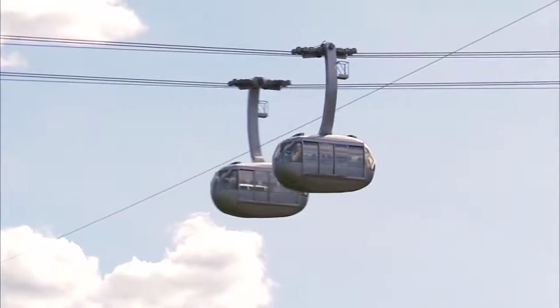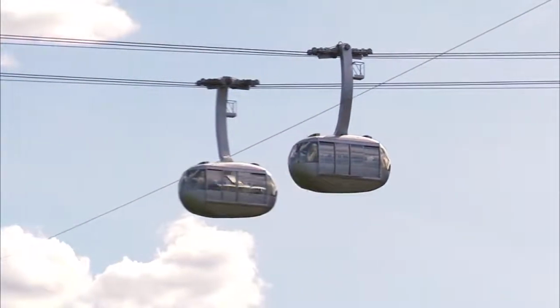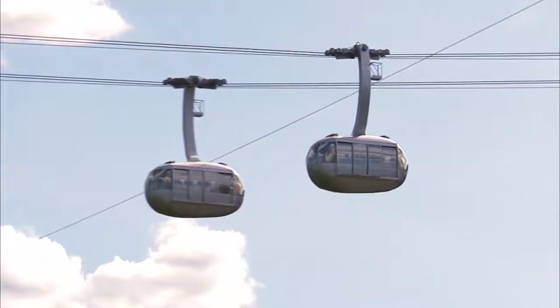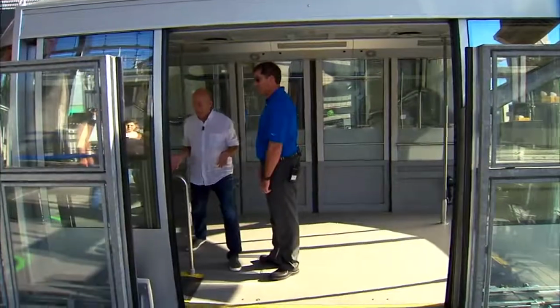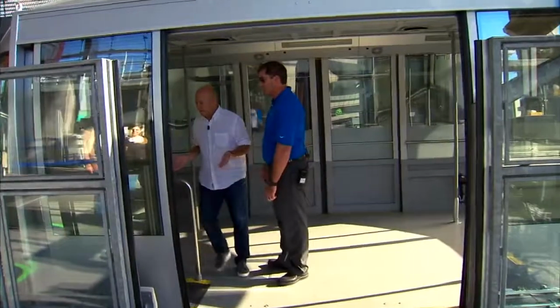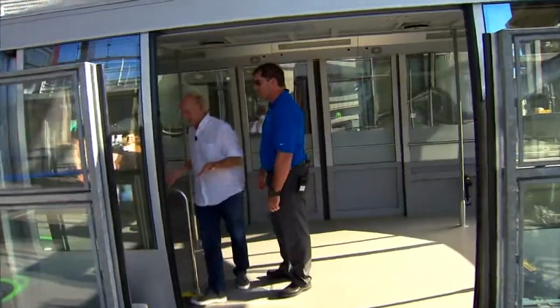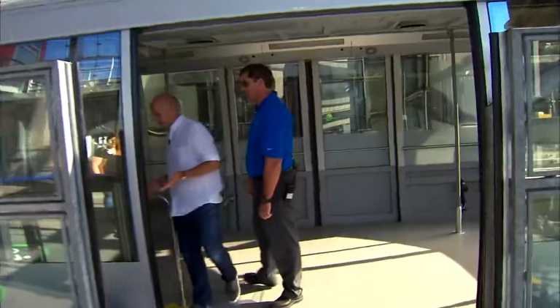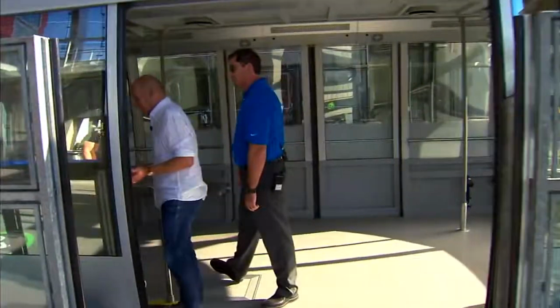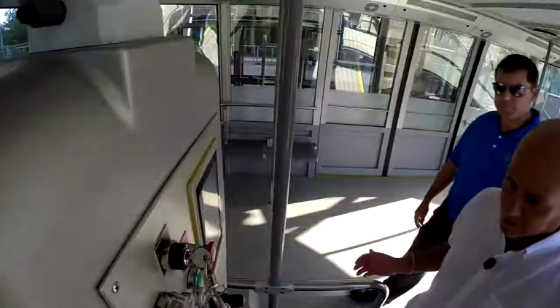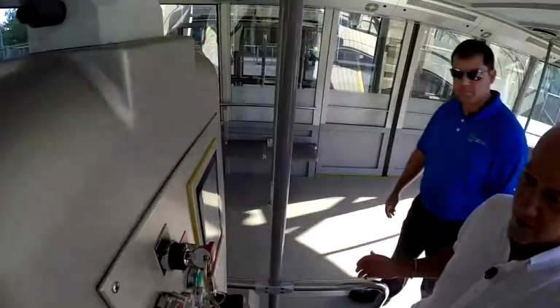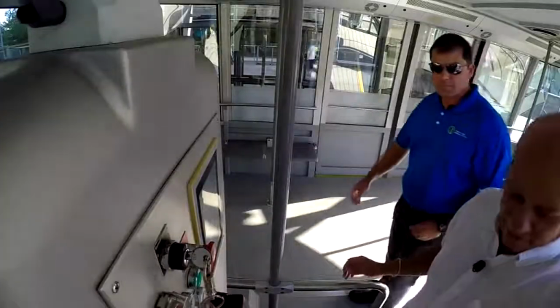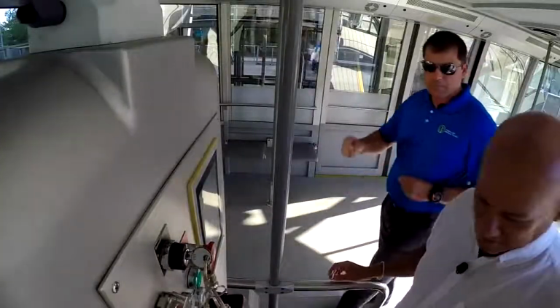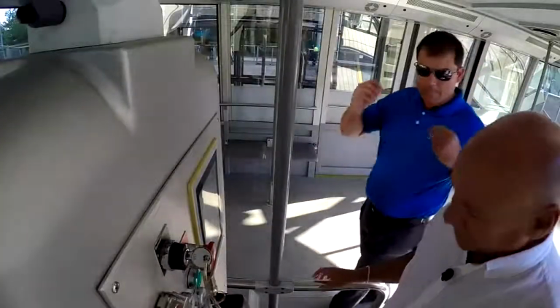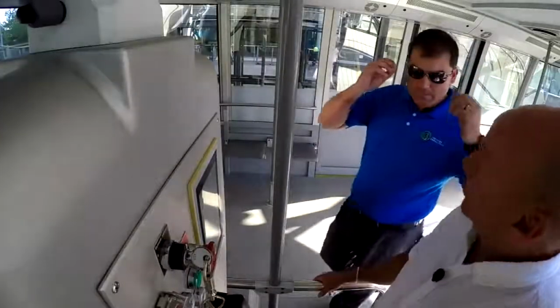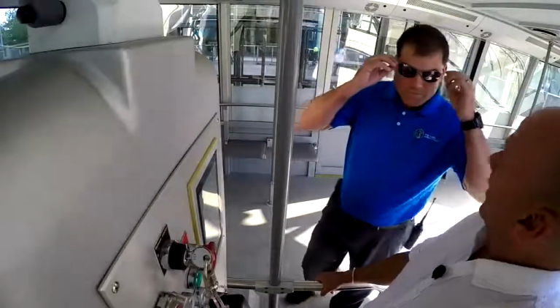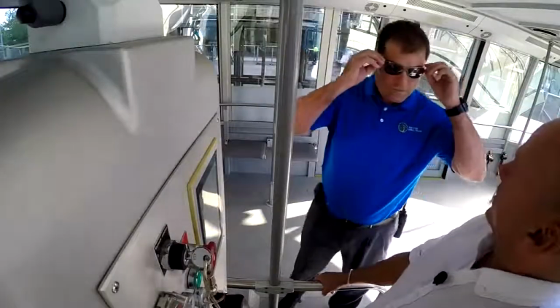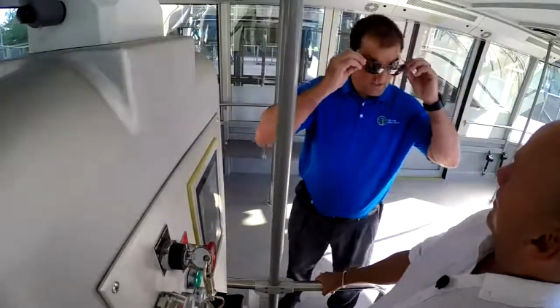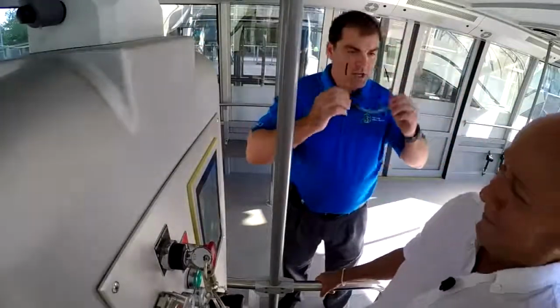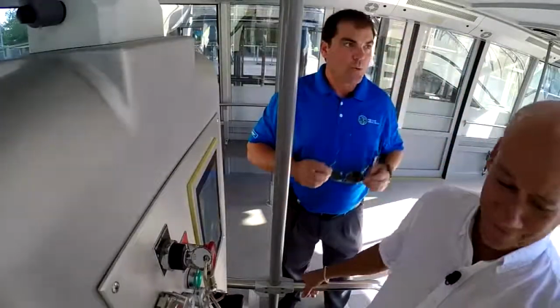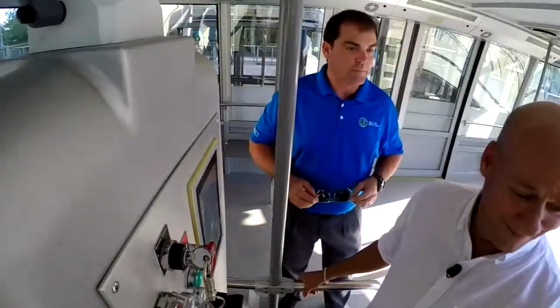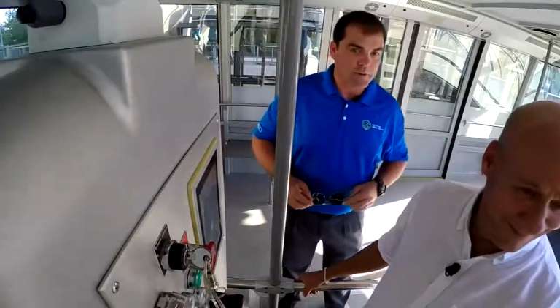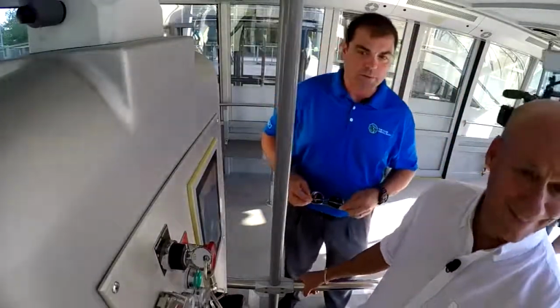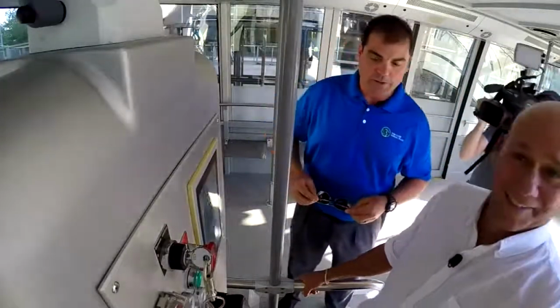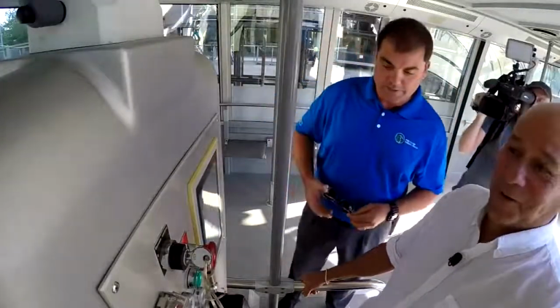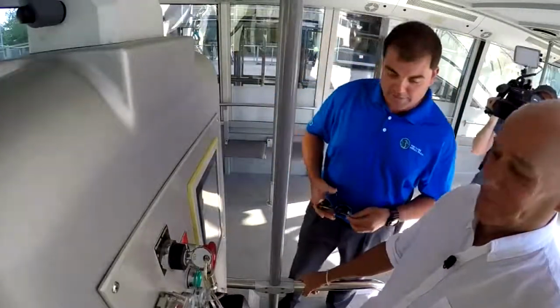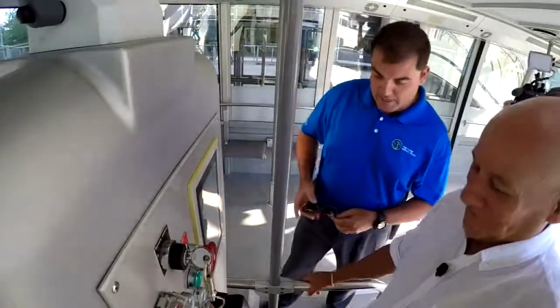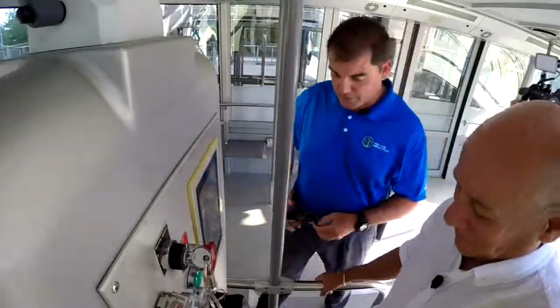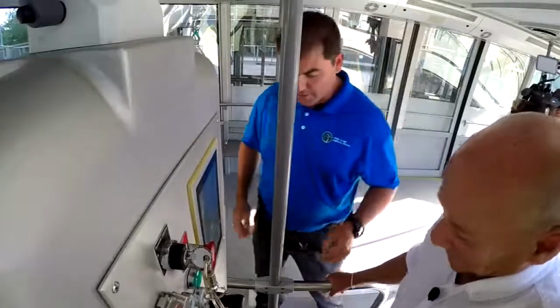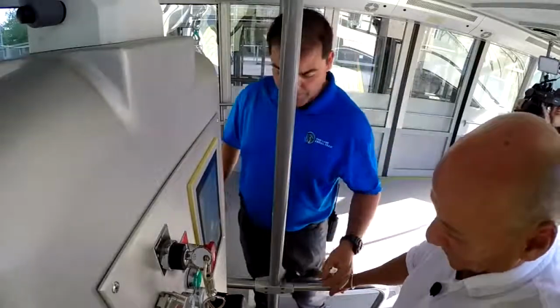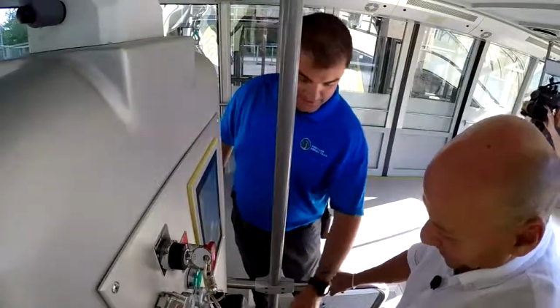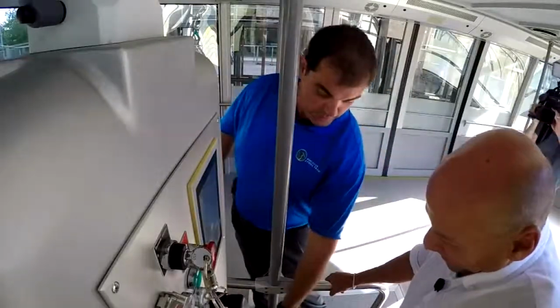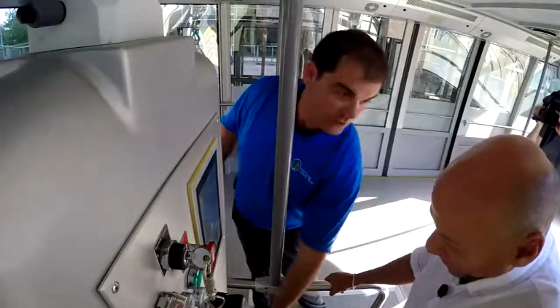We'll give you the slot here. It seems a little cramped. But remember, we want to put 78 of your closest friends in with you.